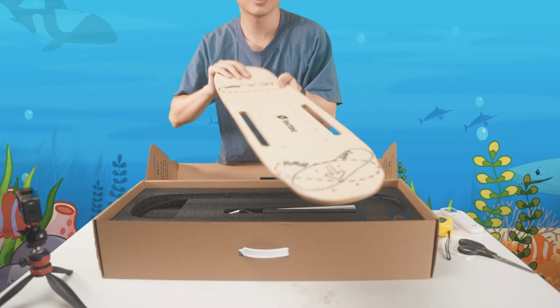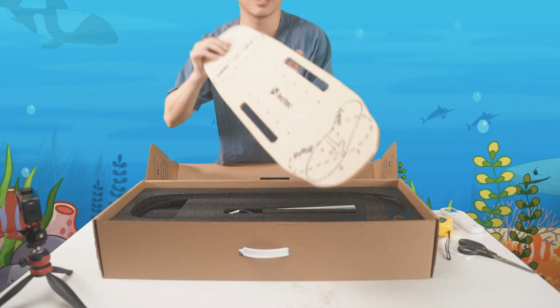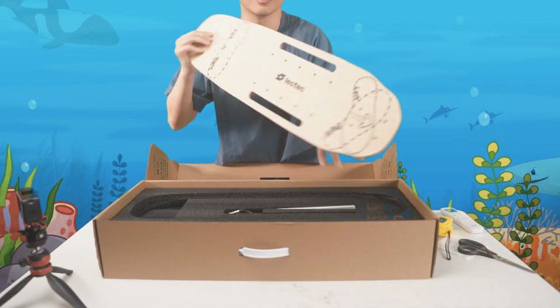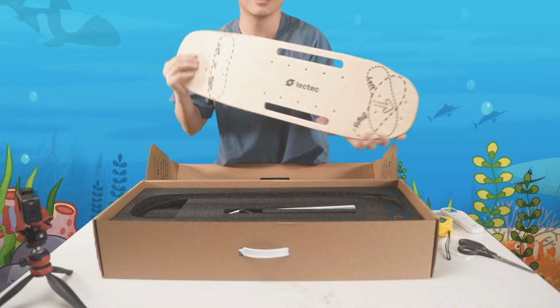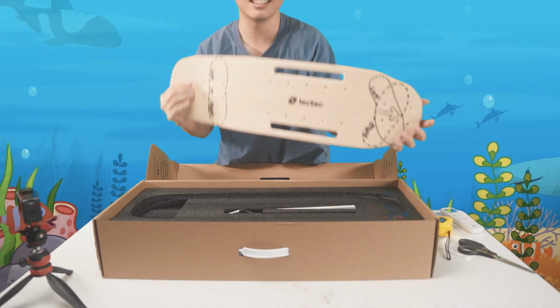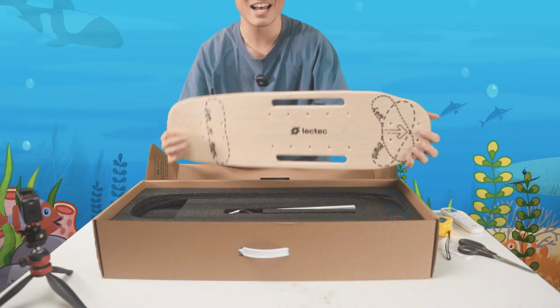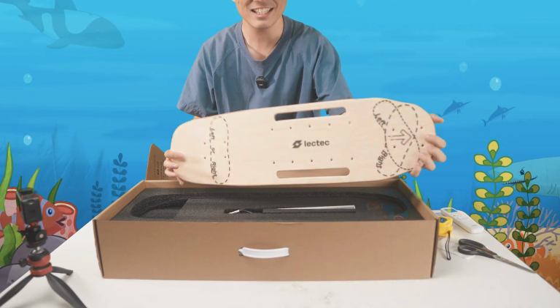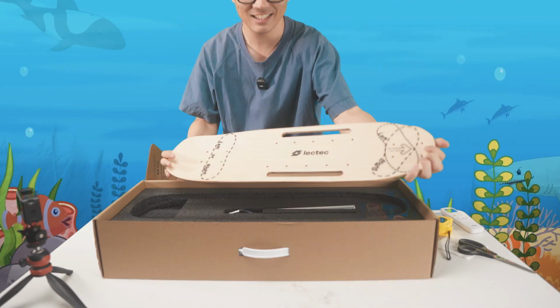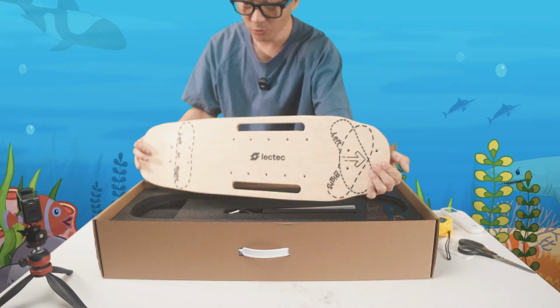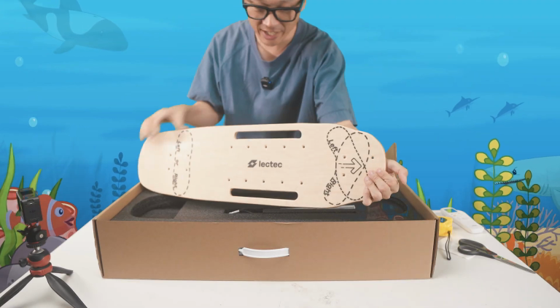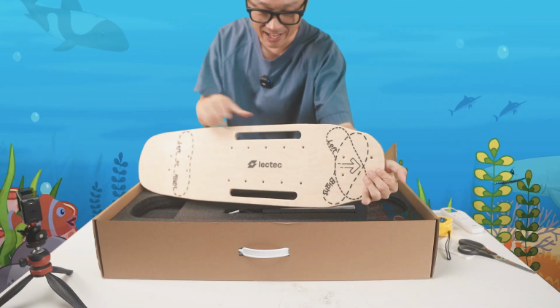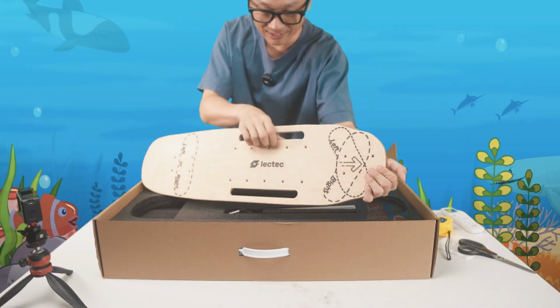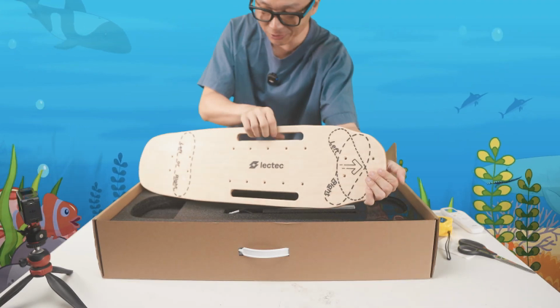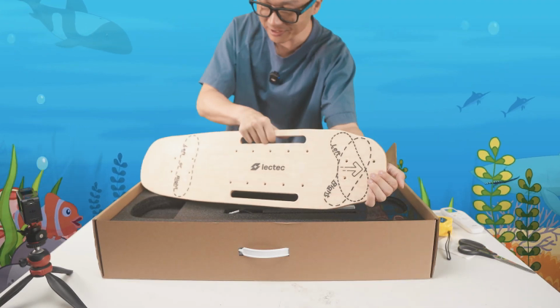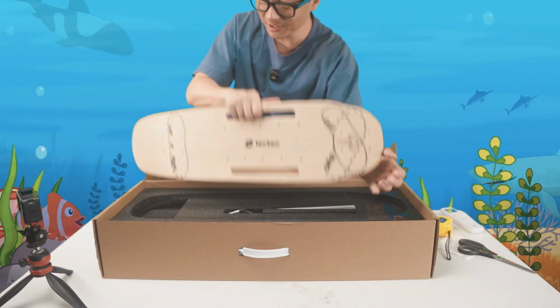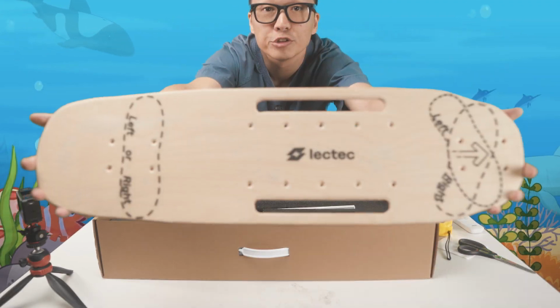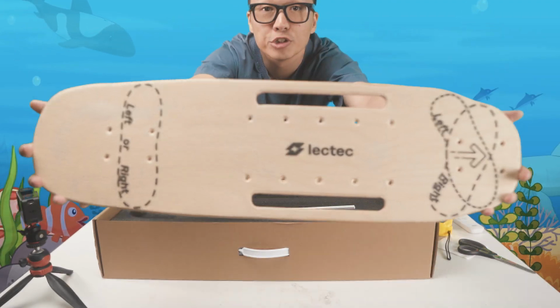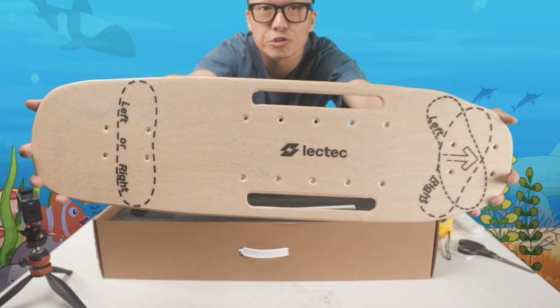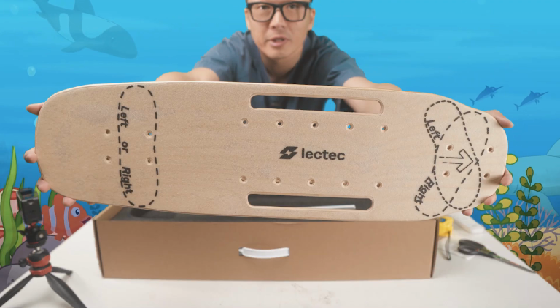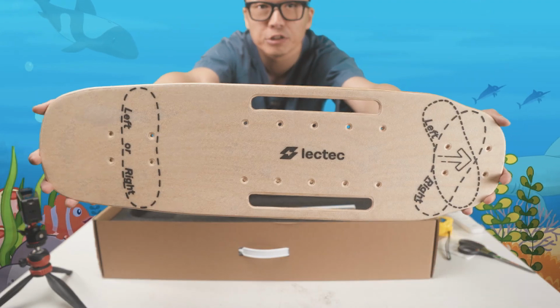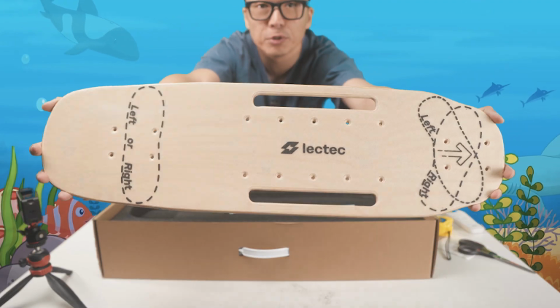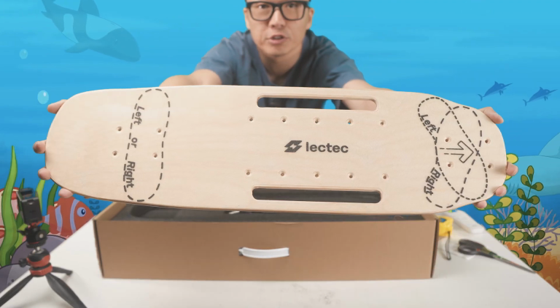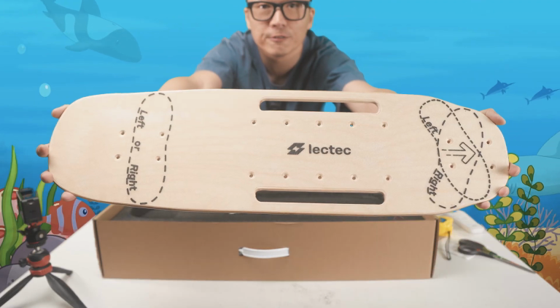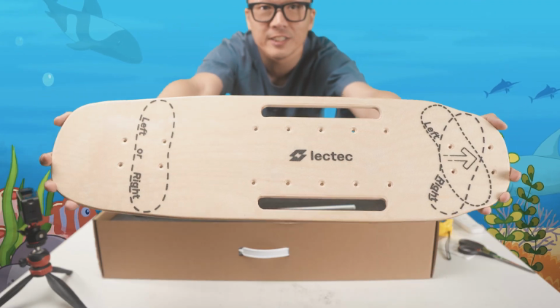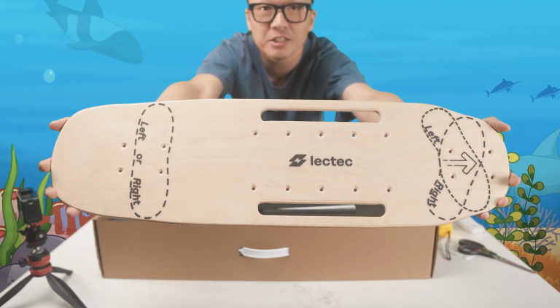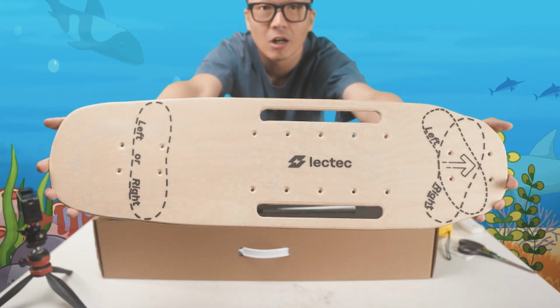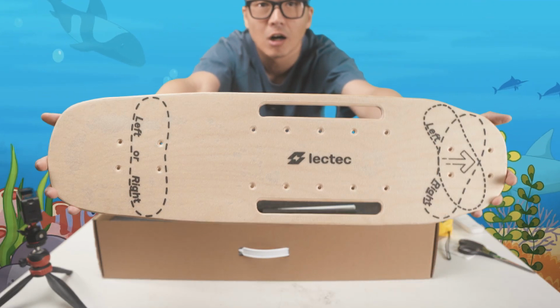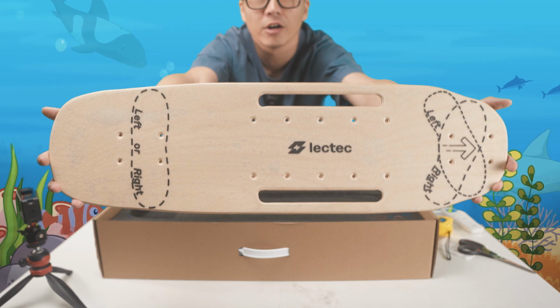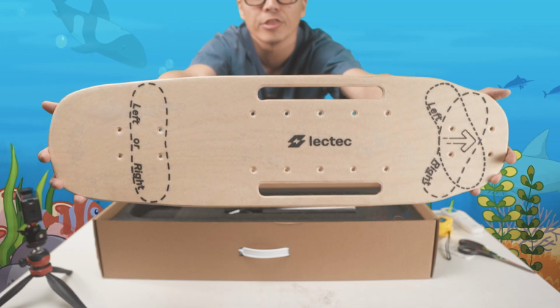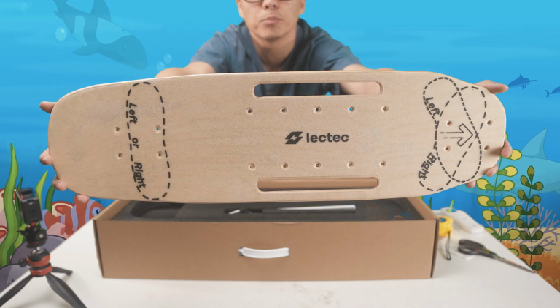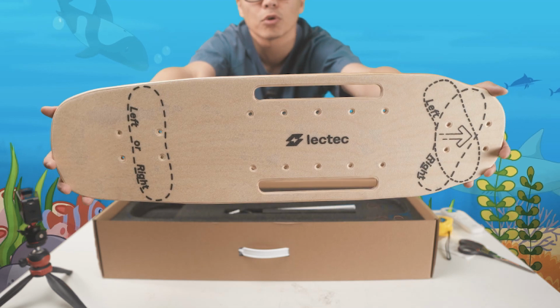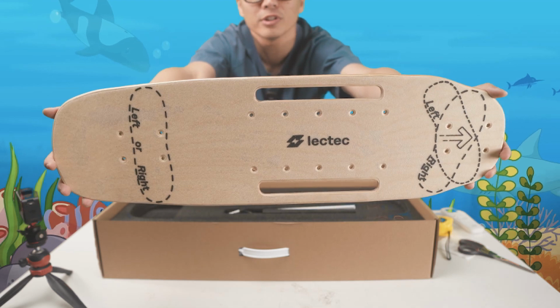It's got a deck with handles. It shows you how to put your feet on the board.